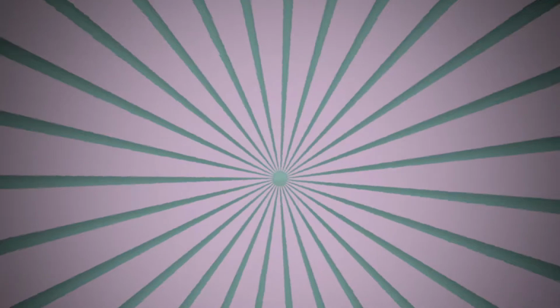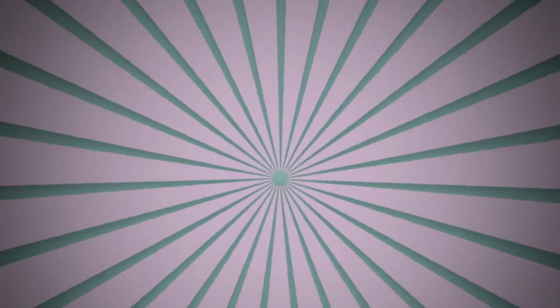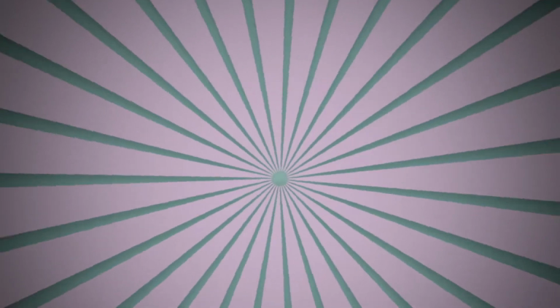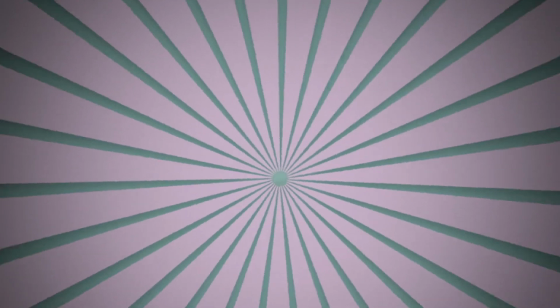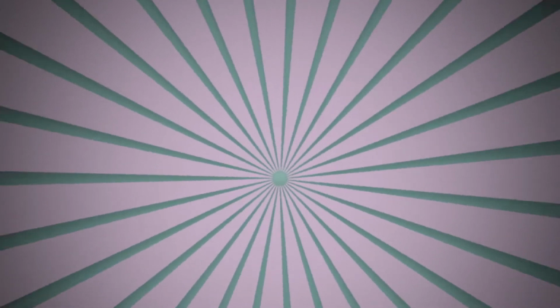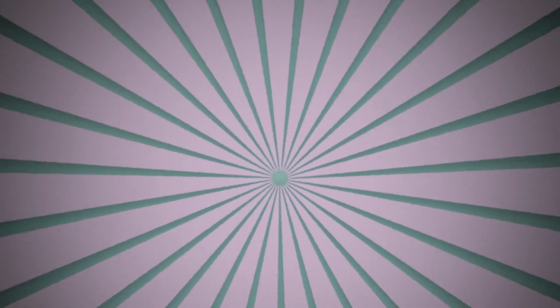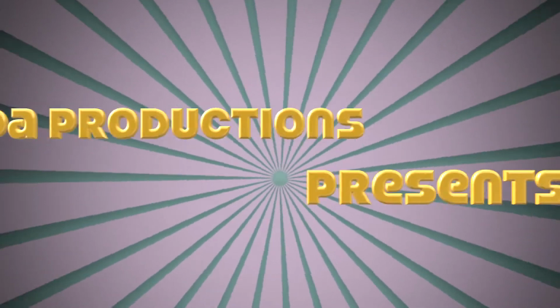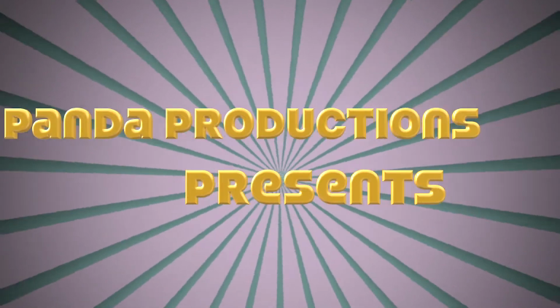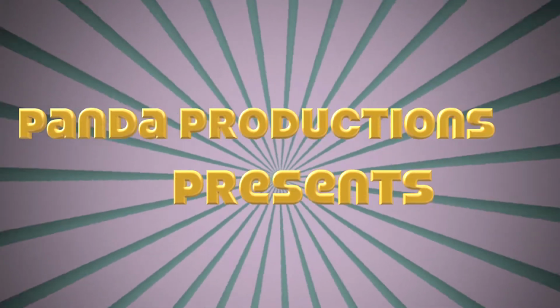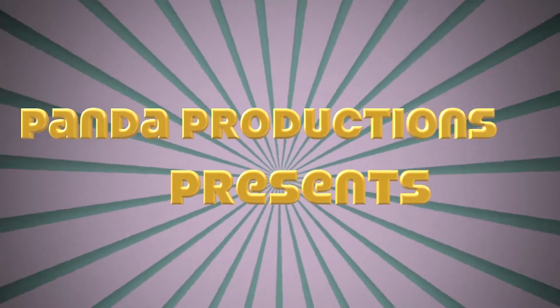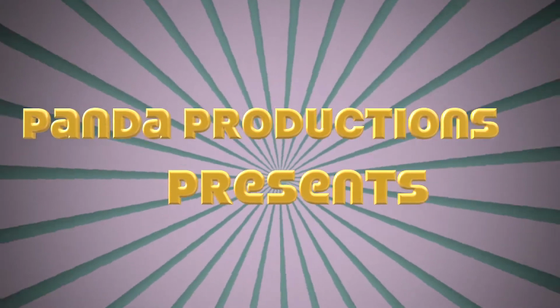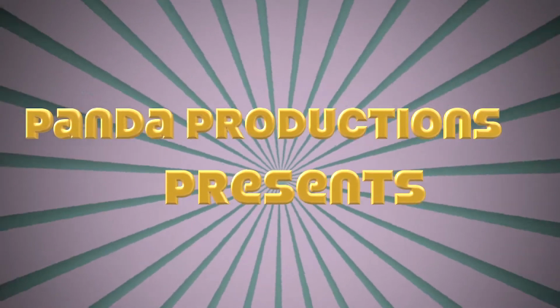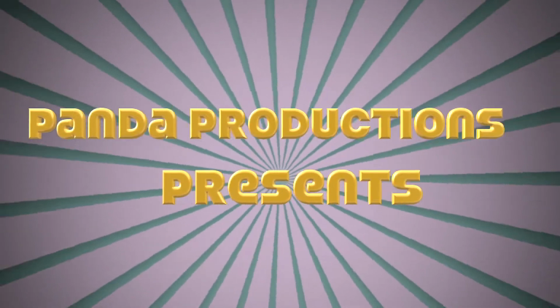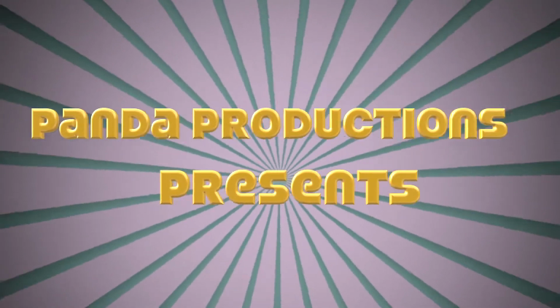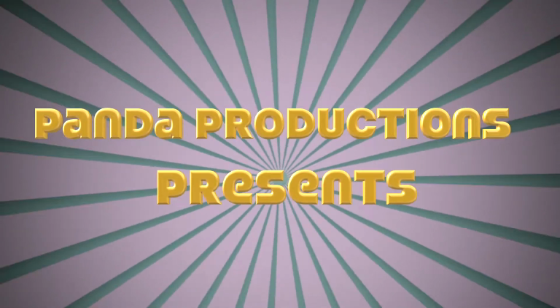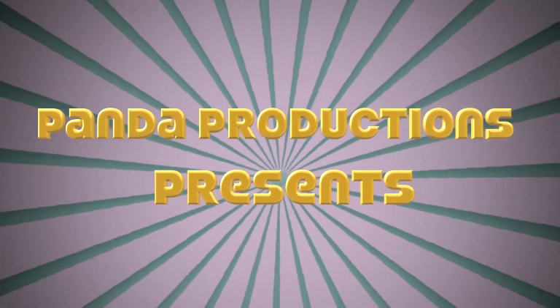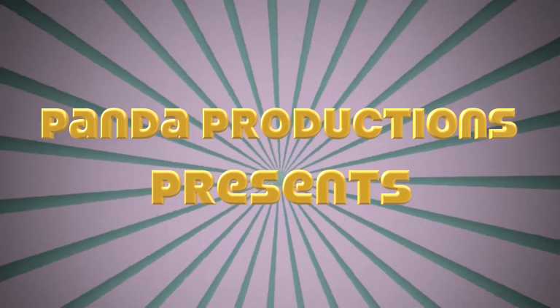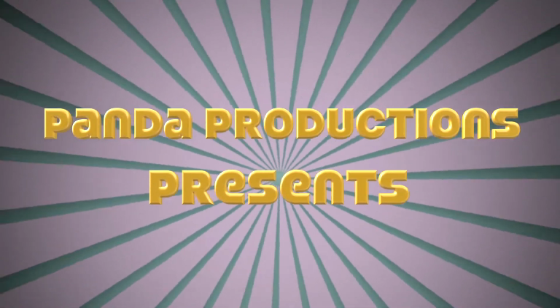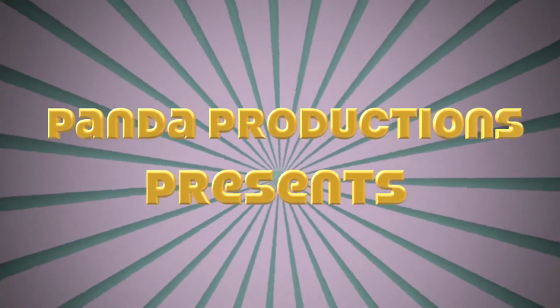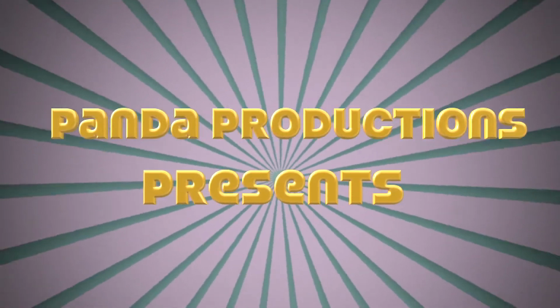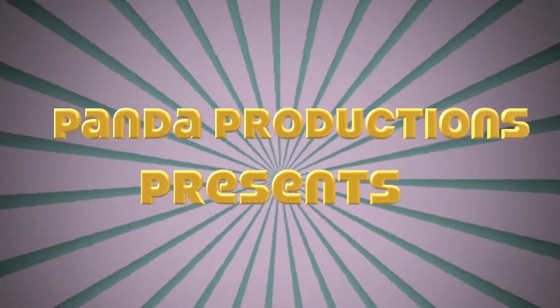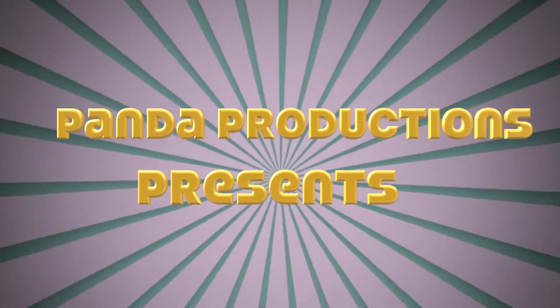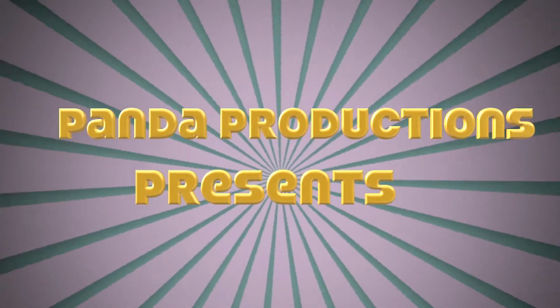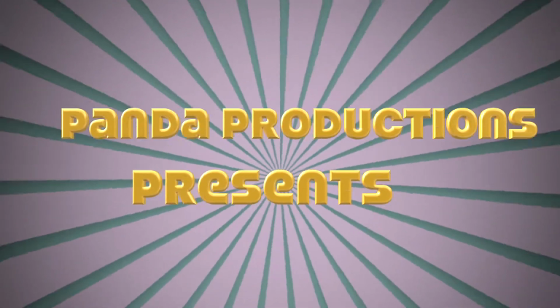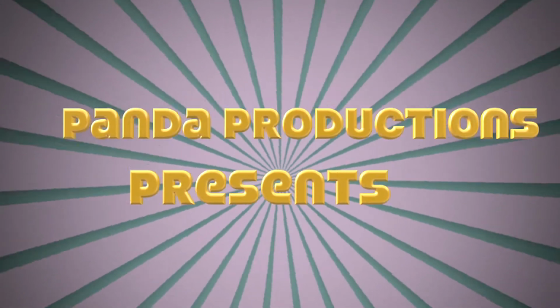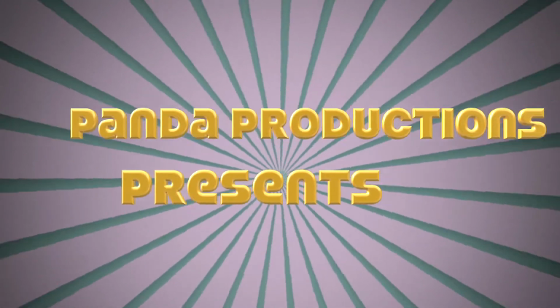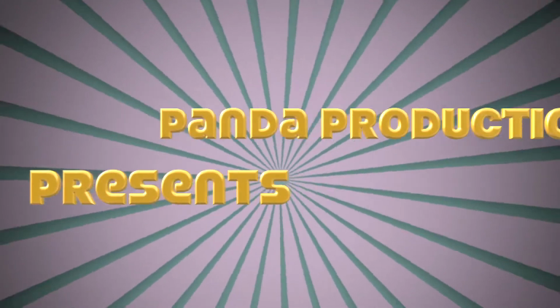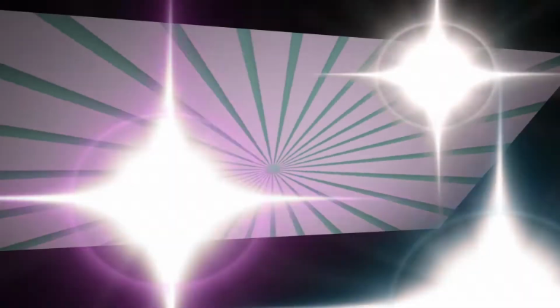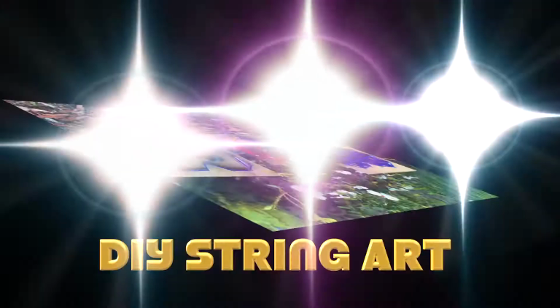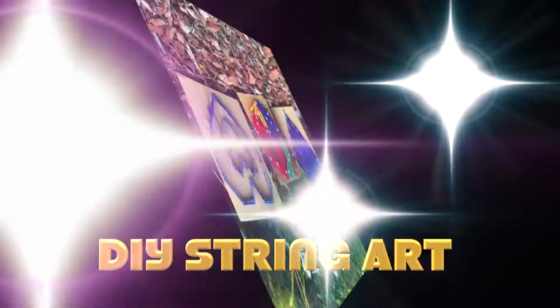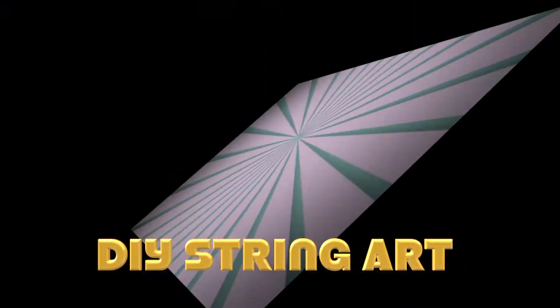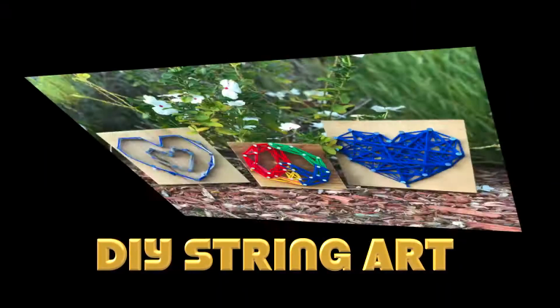Hi friends! Panda Productions presents DIY String Art.